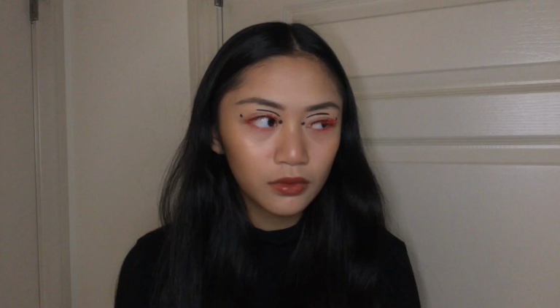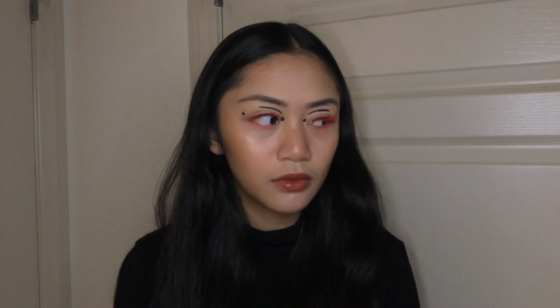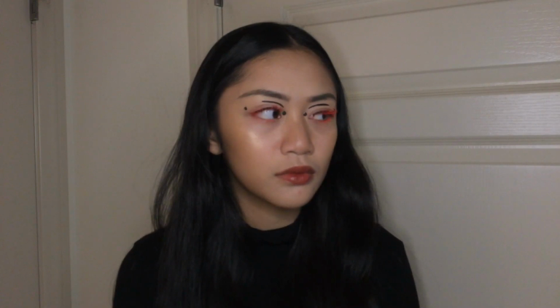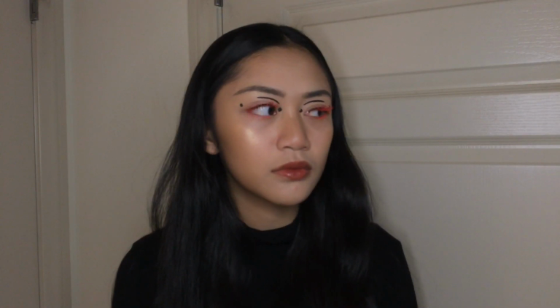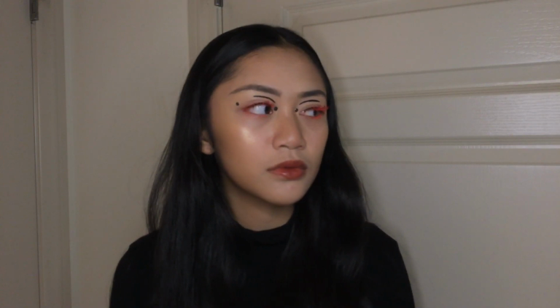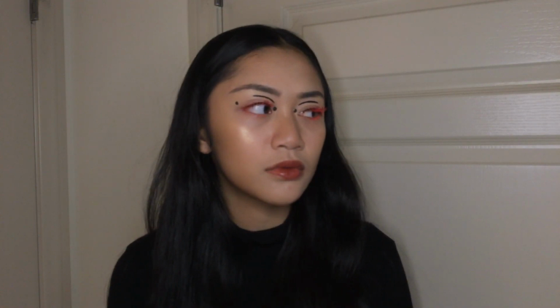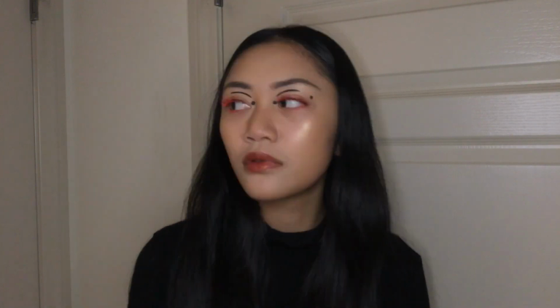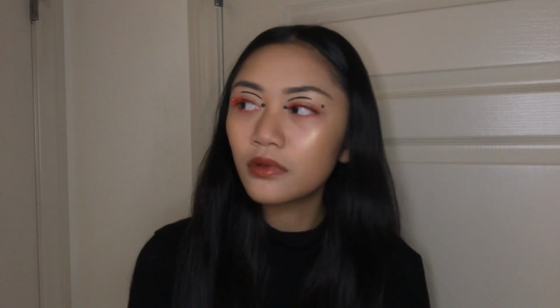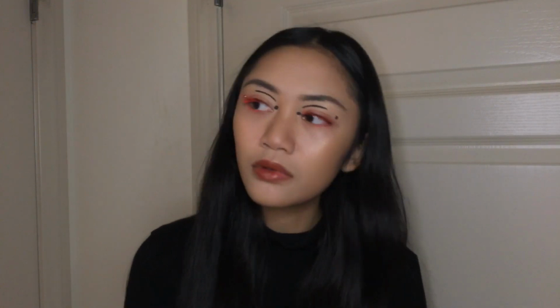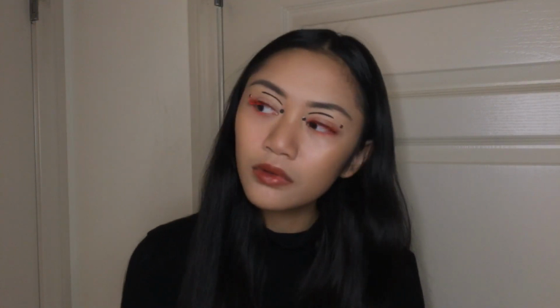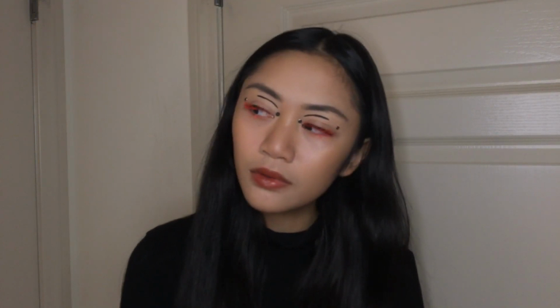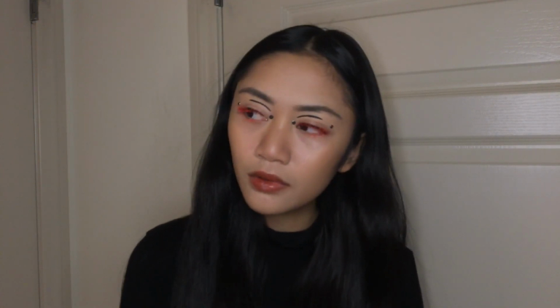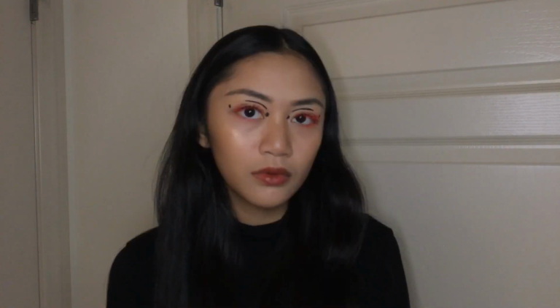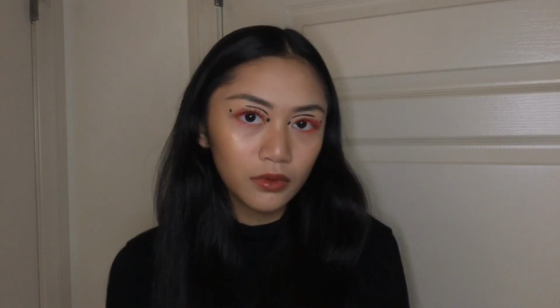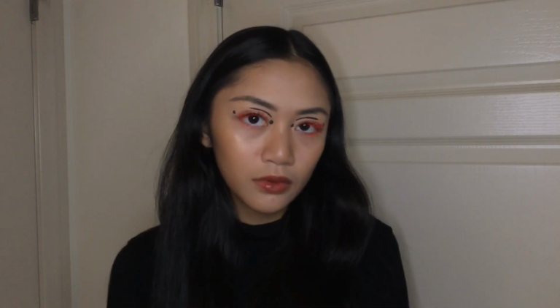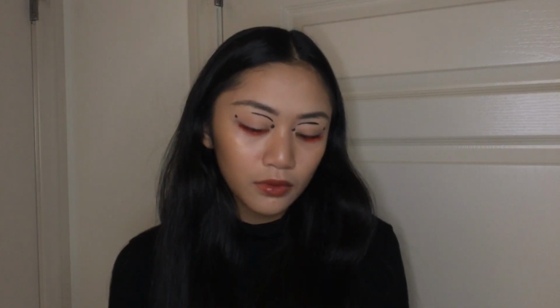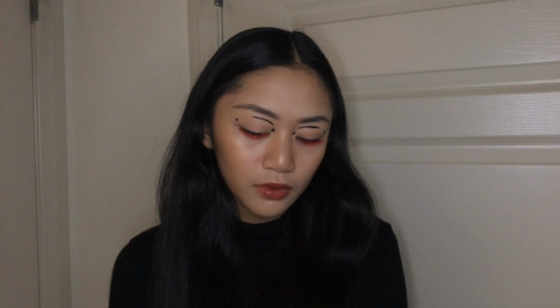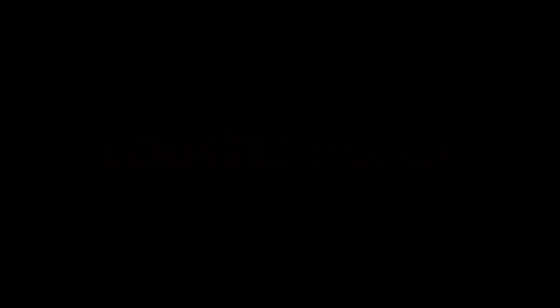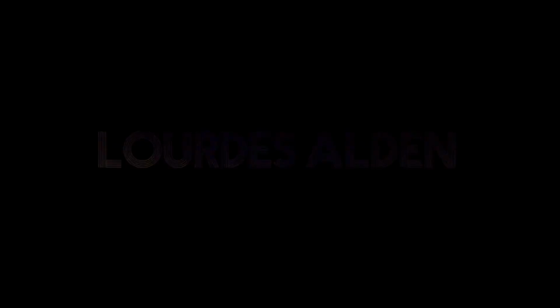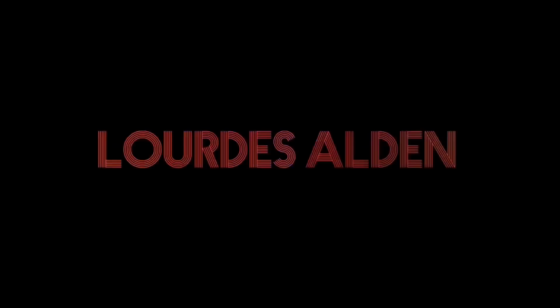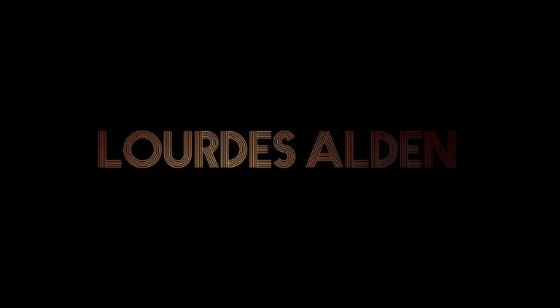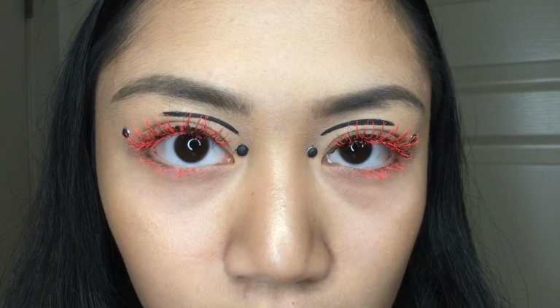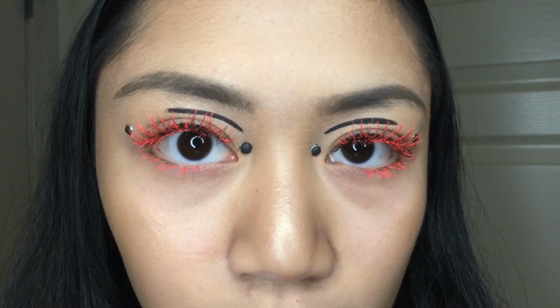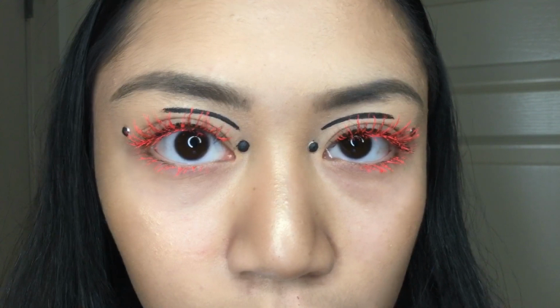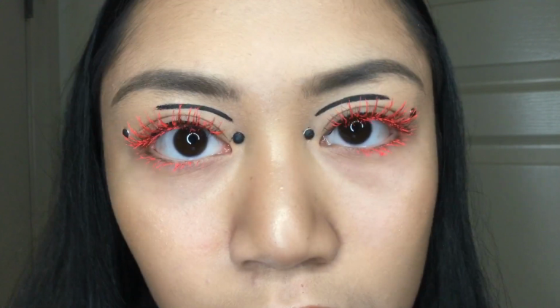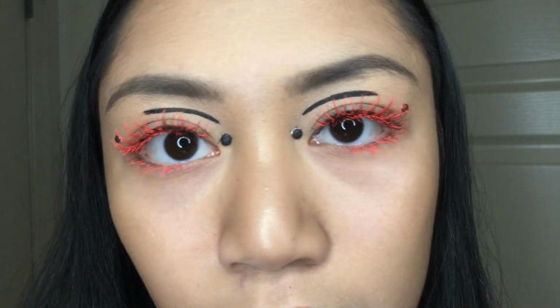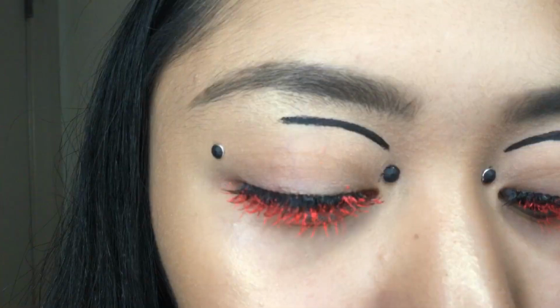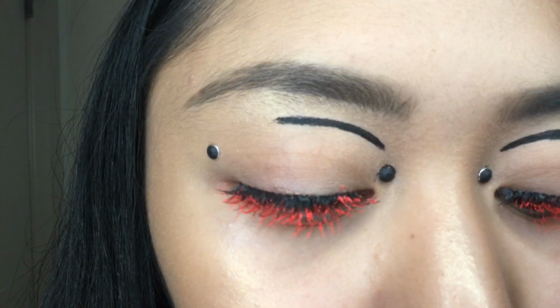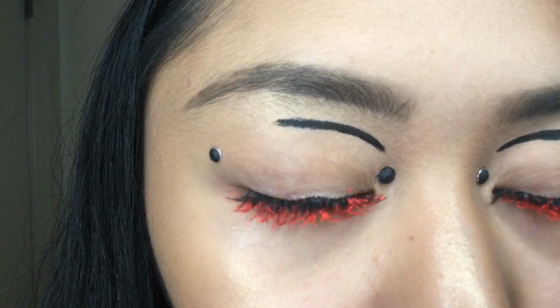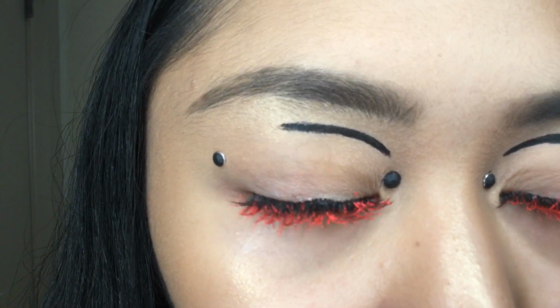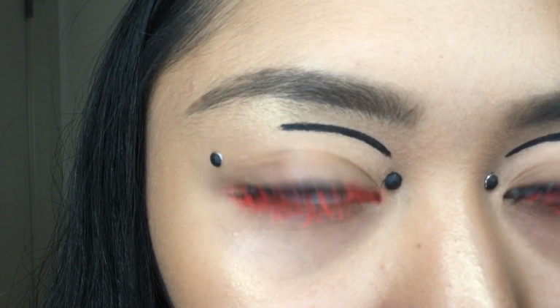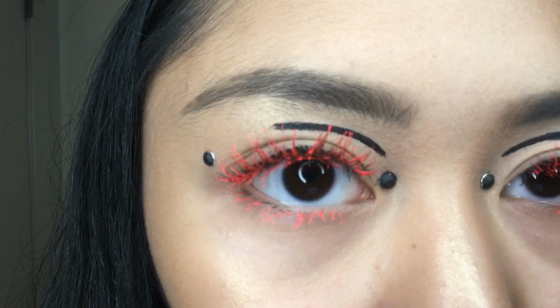Hey guys, I'll be doing a makeup tutorial inspired by Jules Fallen from the seventh episode of Euphoria.